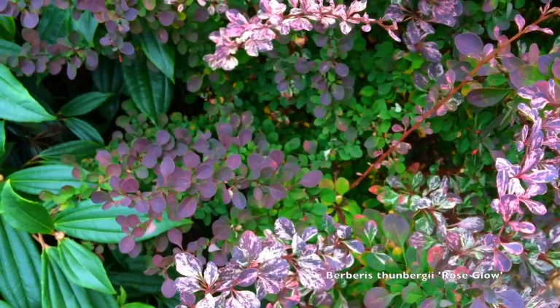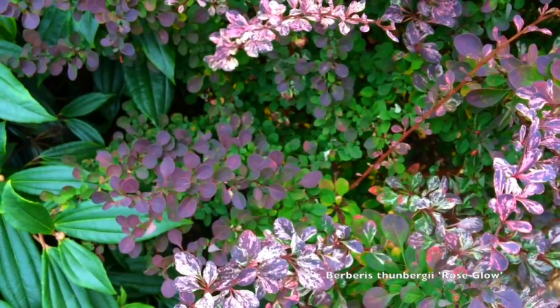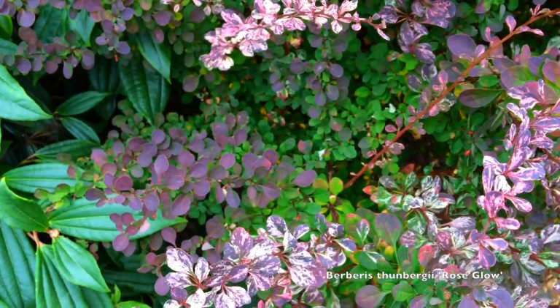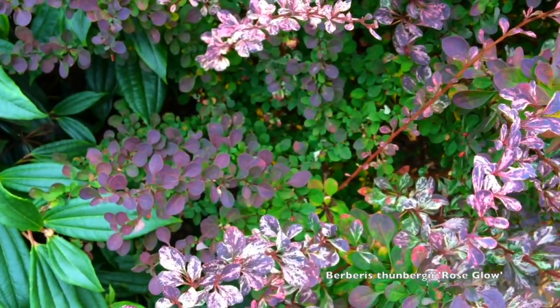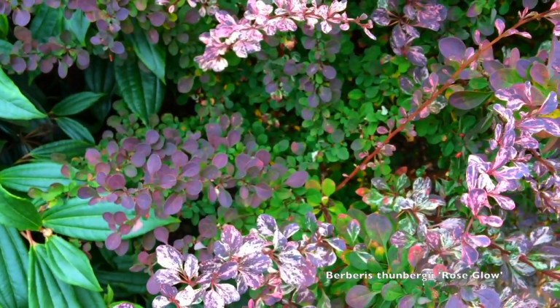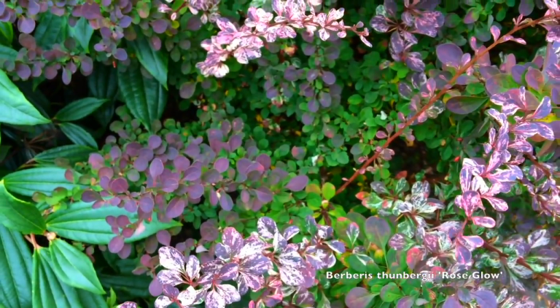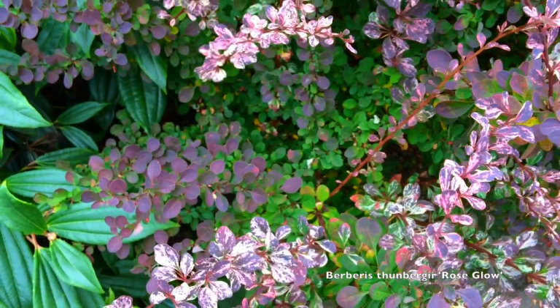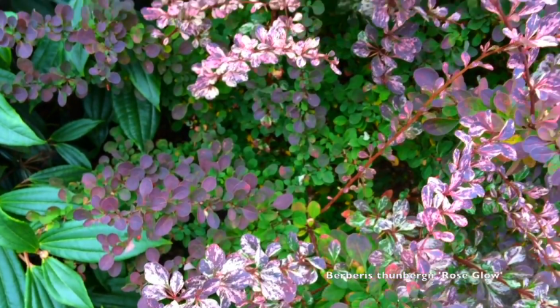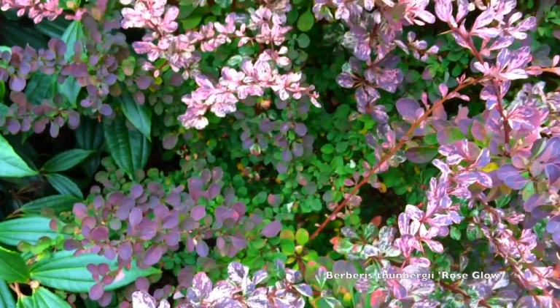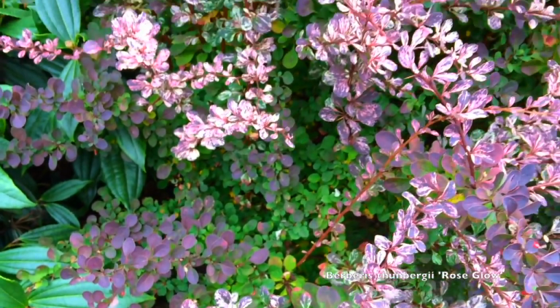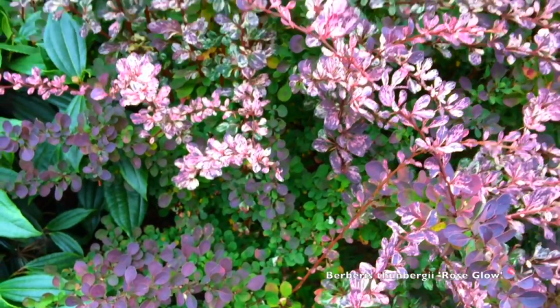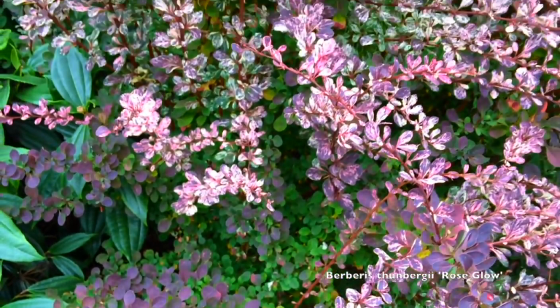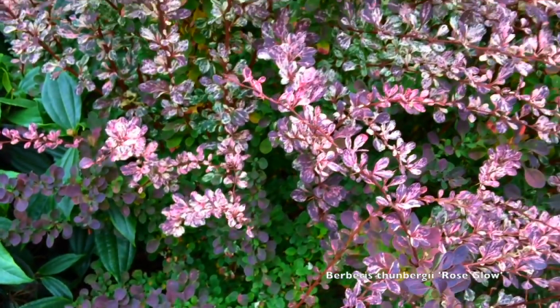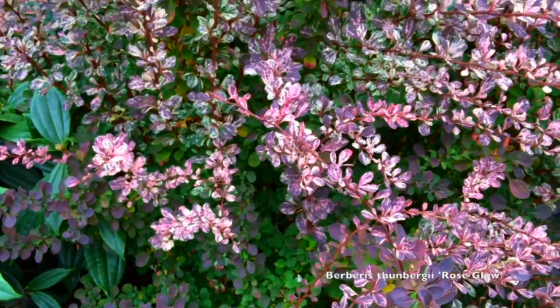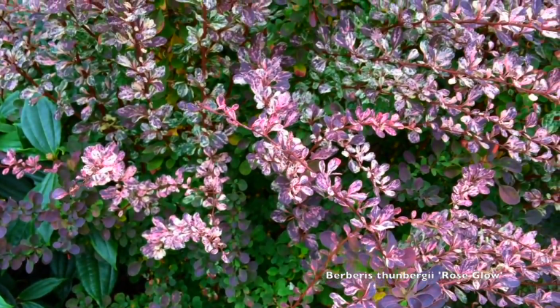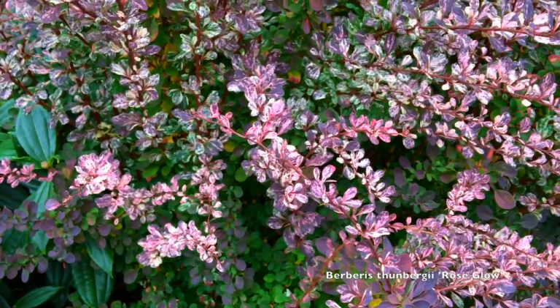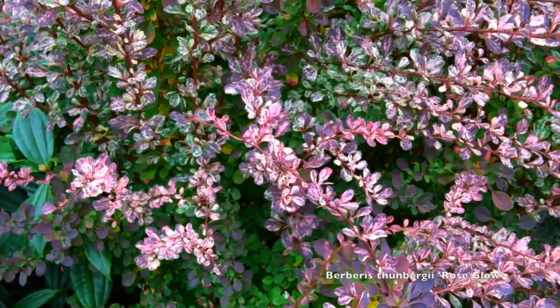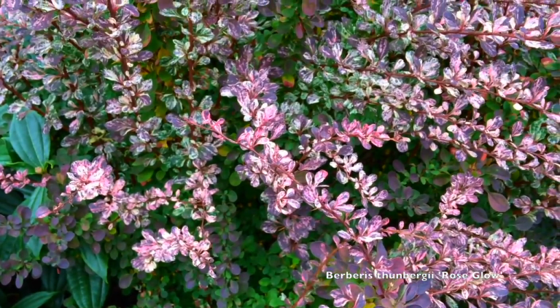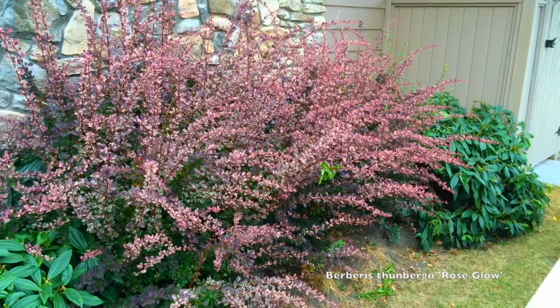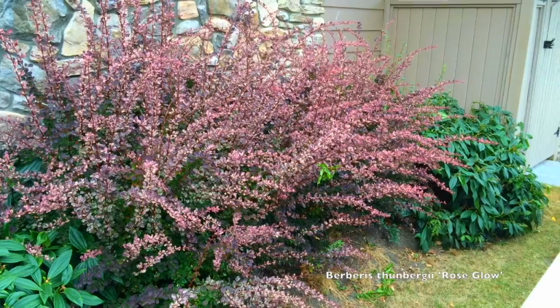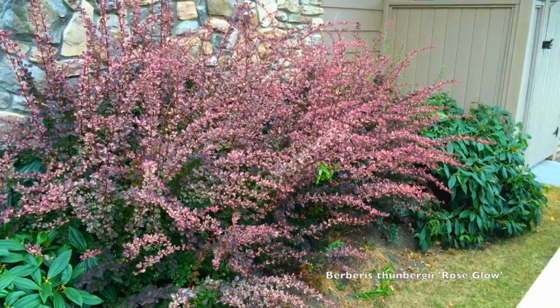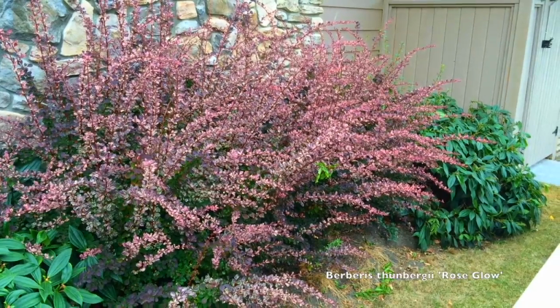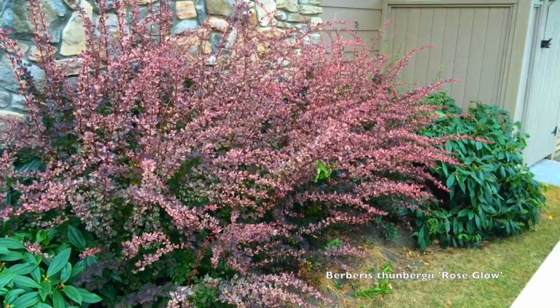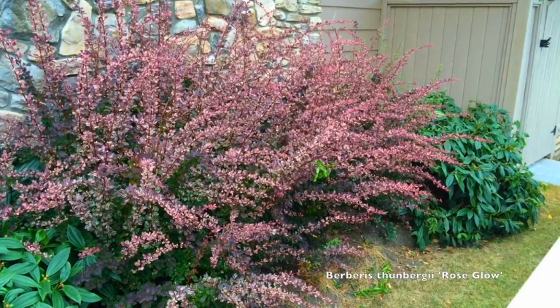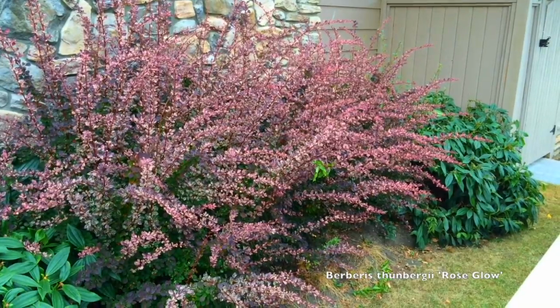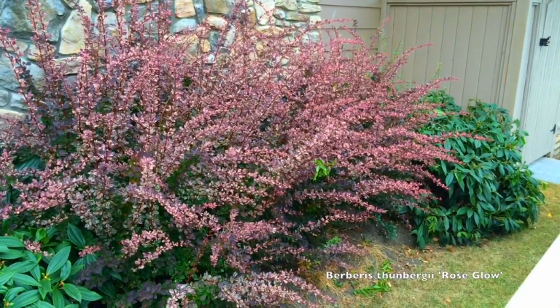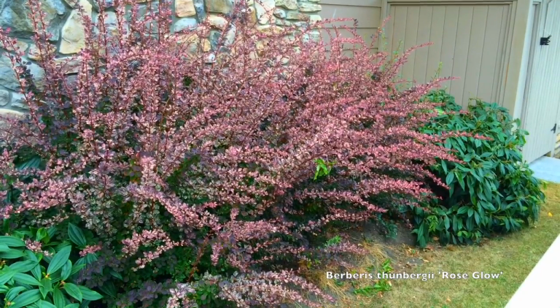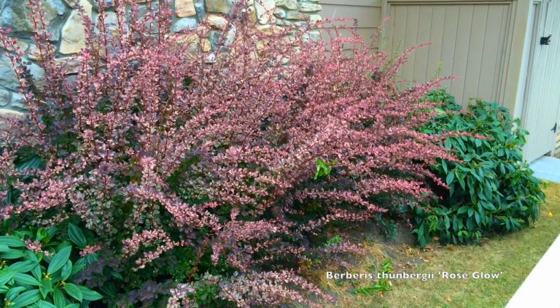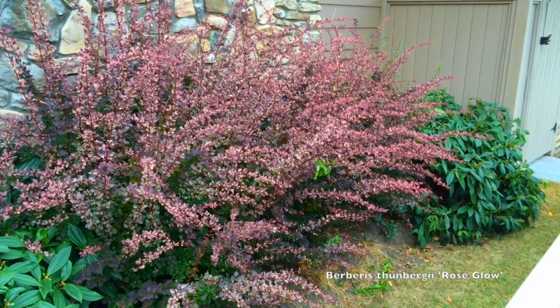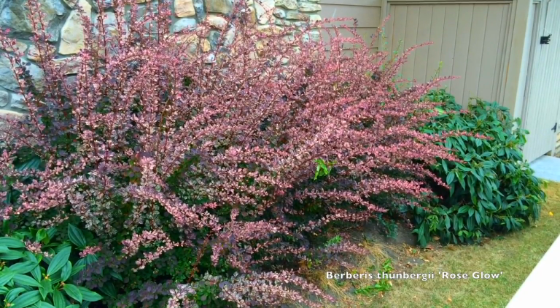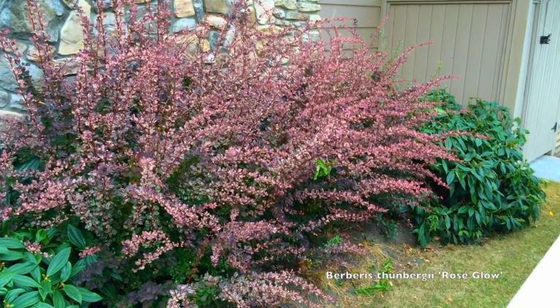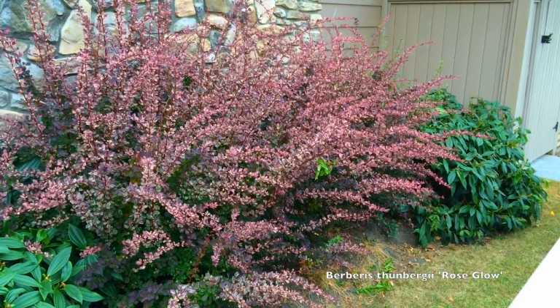So be very aware of that when you're deciding if you want this plant and where you will put it — it needs to be in sun.